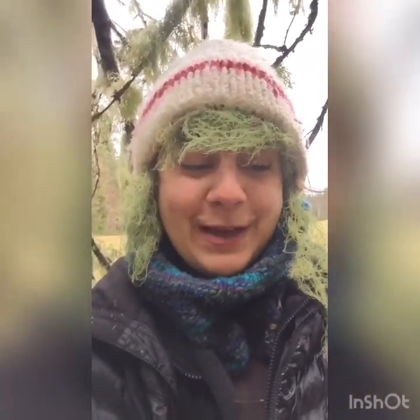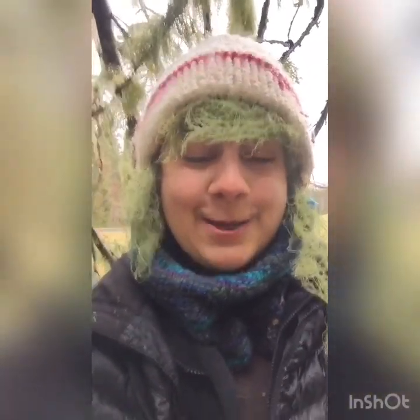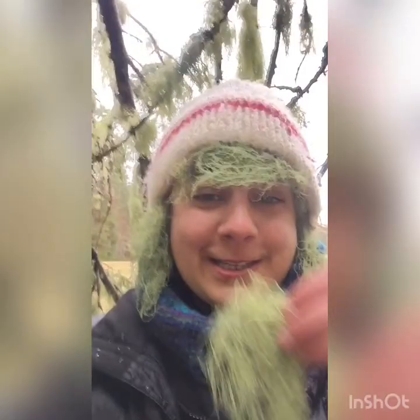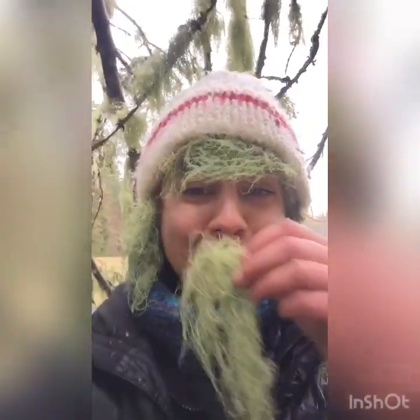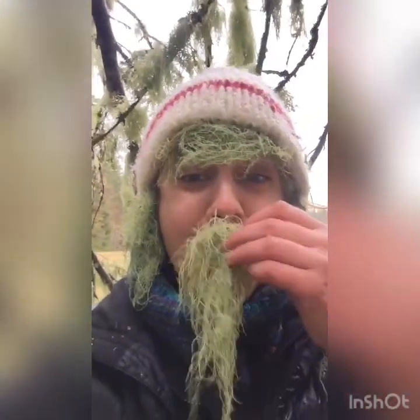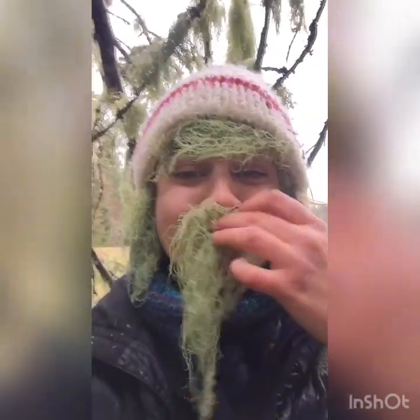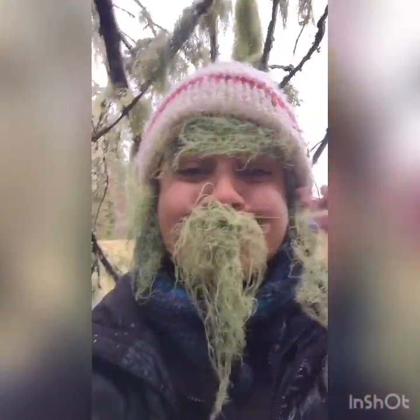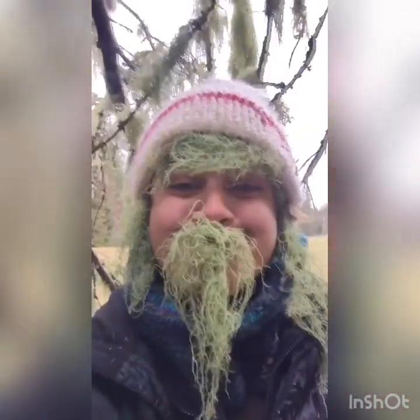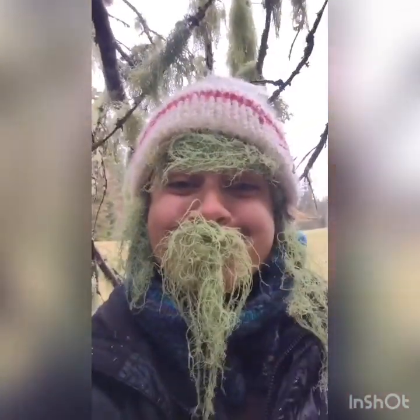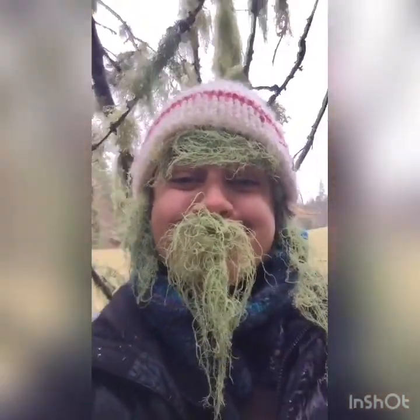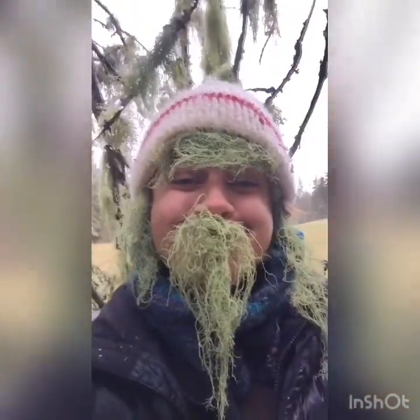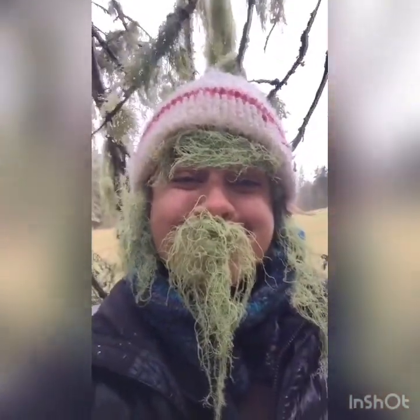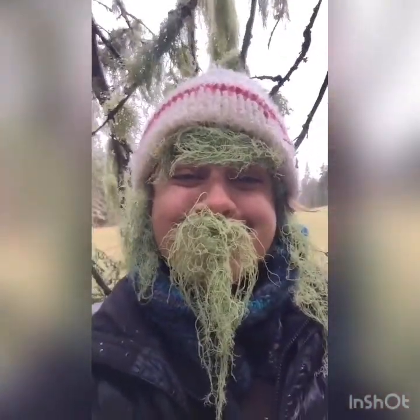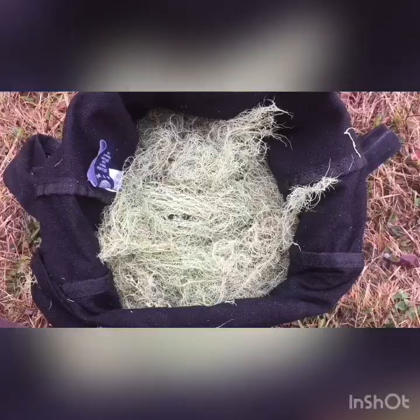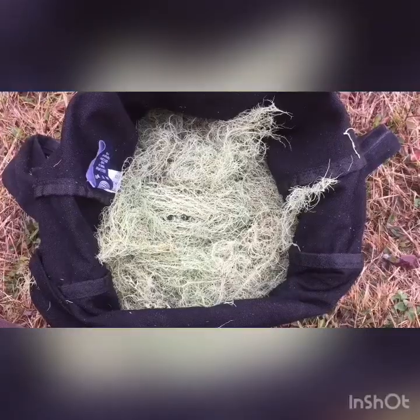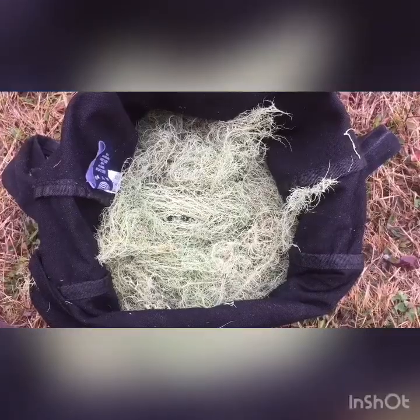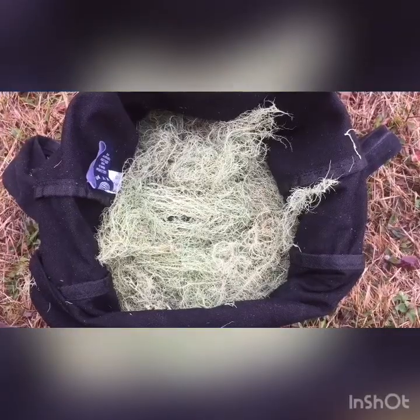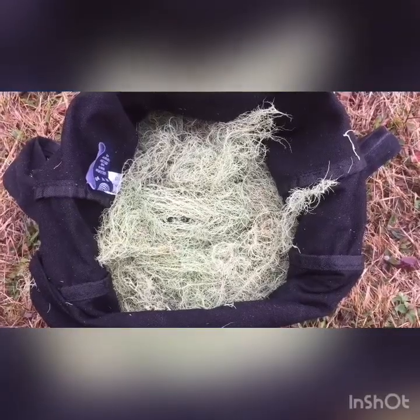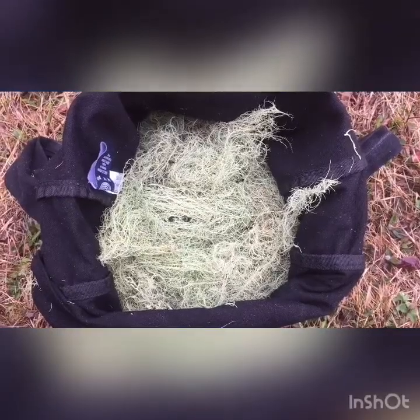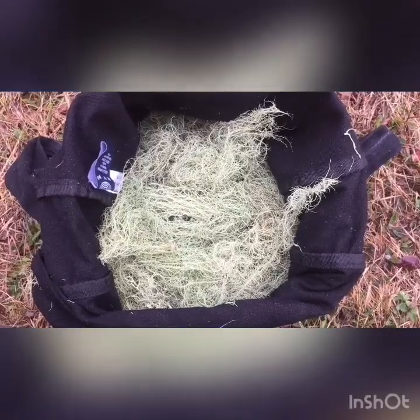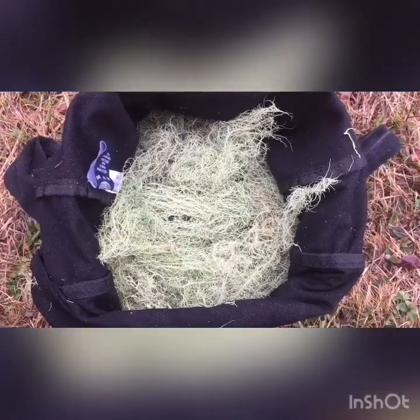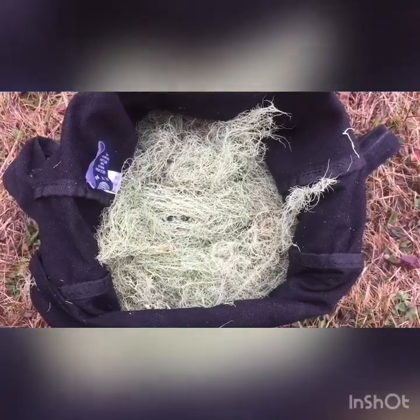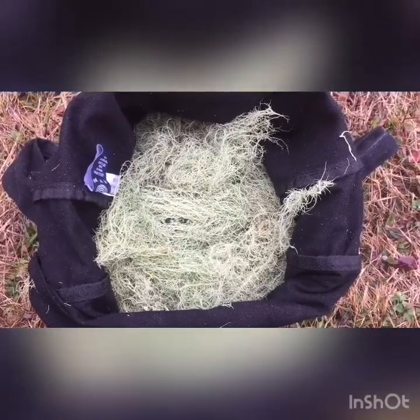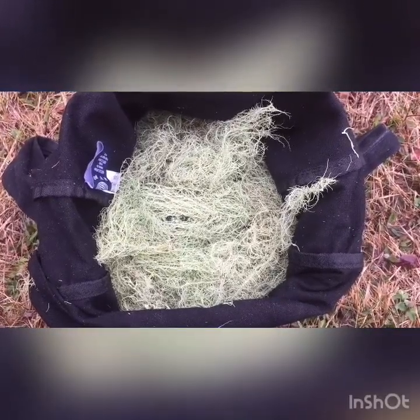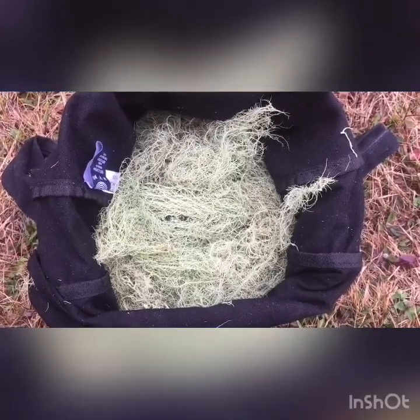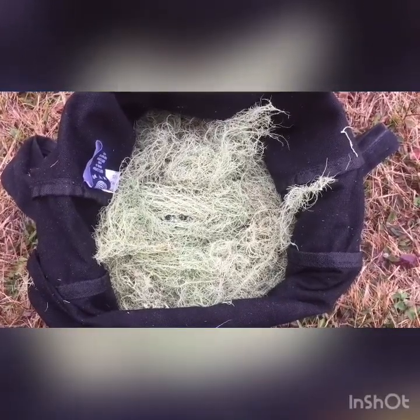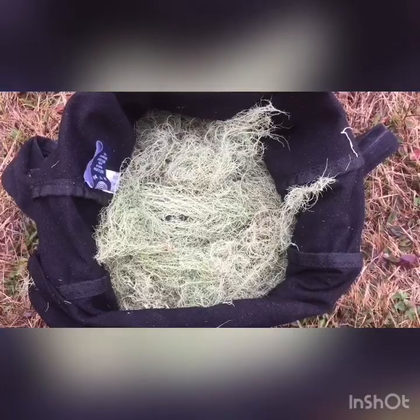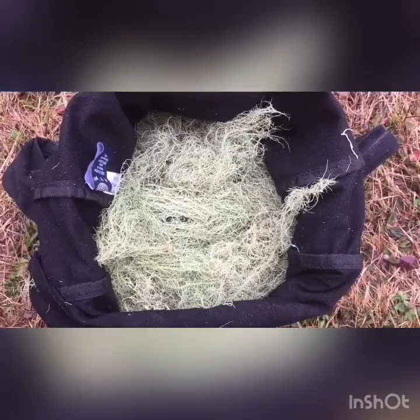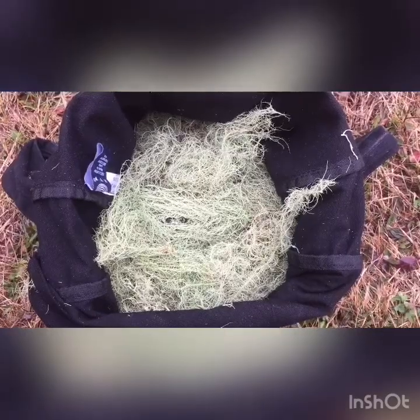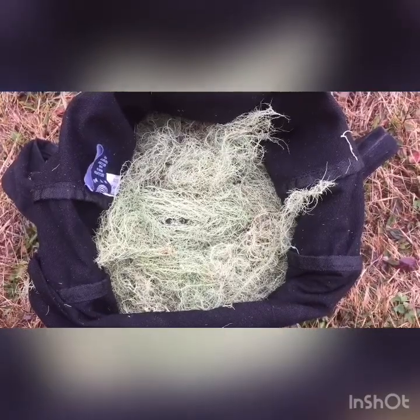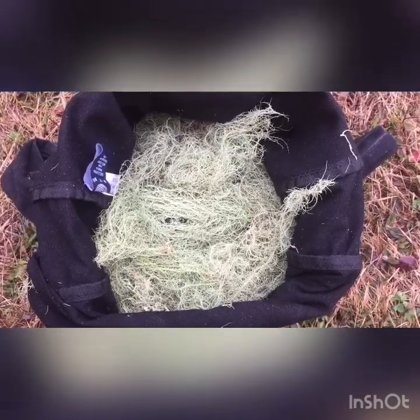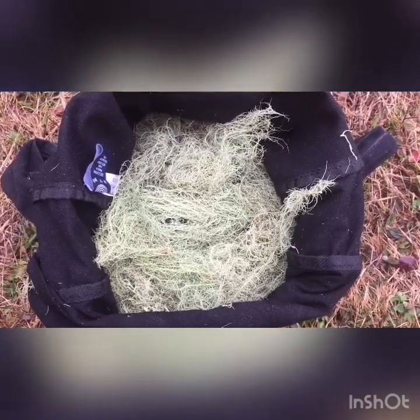One of my favorite parts of finding a big patch of old man's beard is to play dress up! And once you have a good batch of the usnea, we'll bring it home and then make our dye.